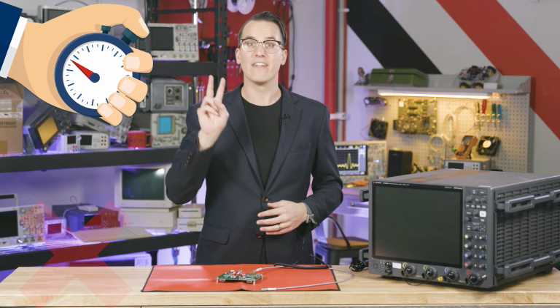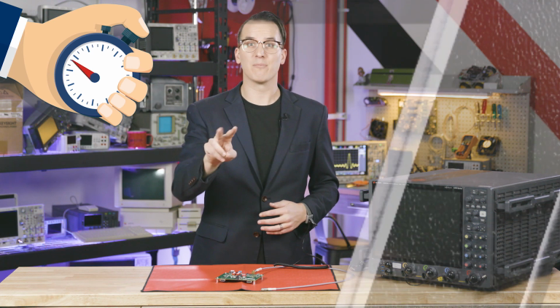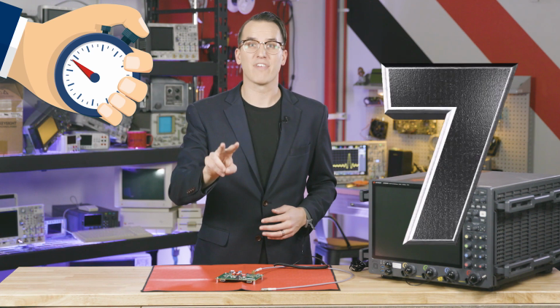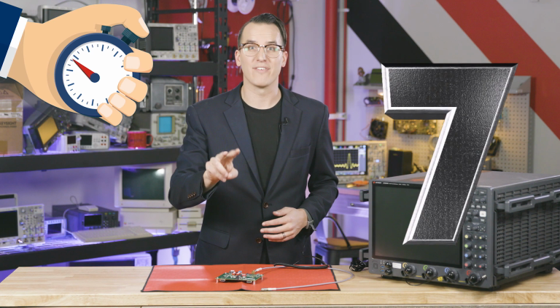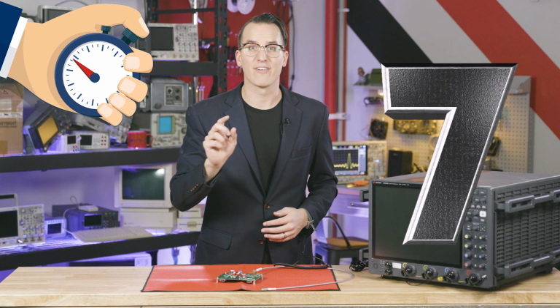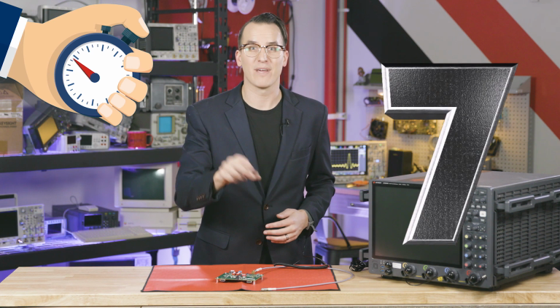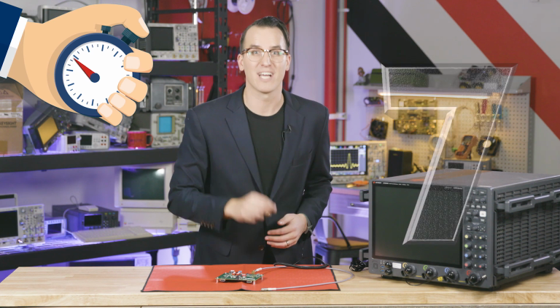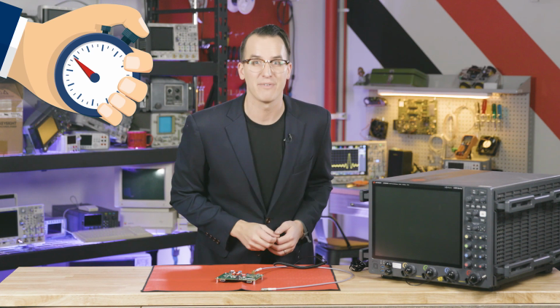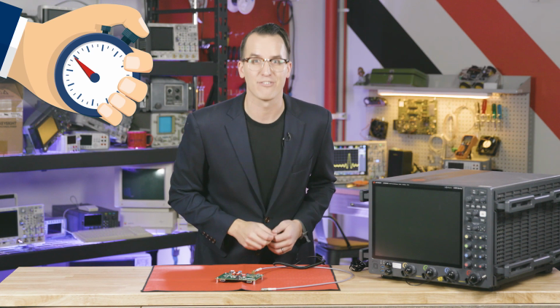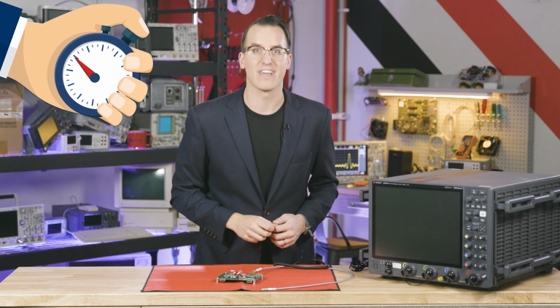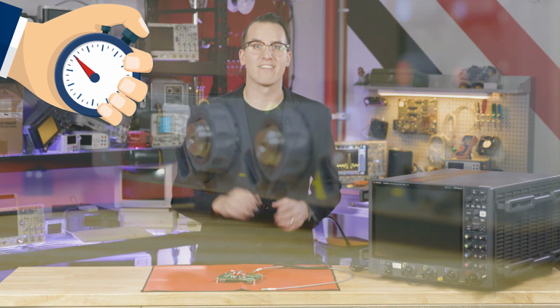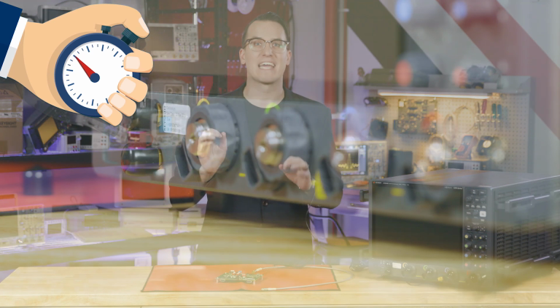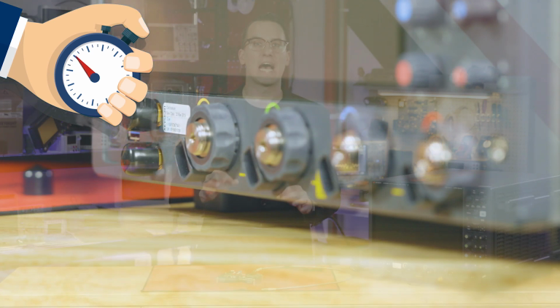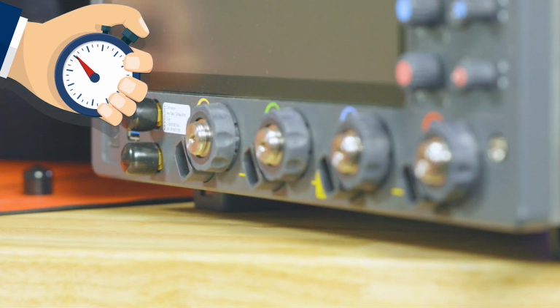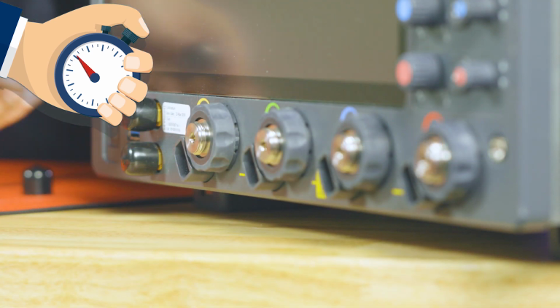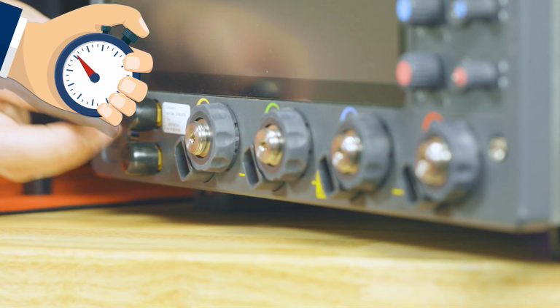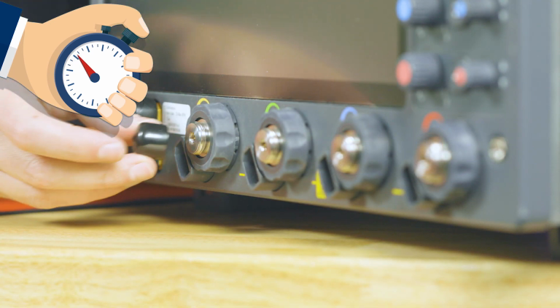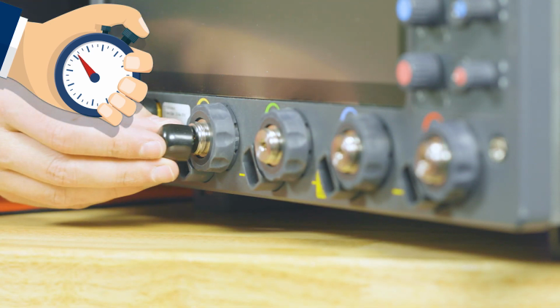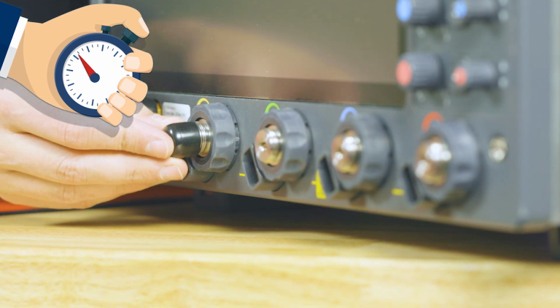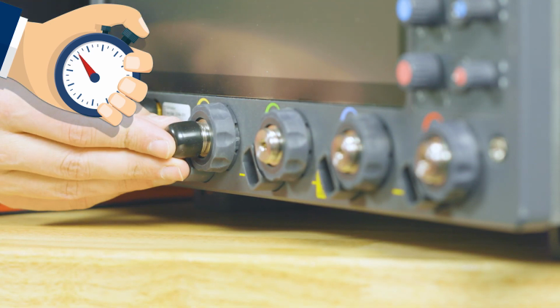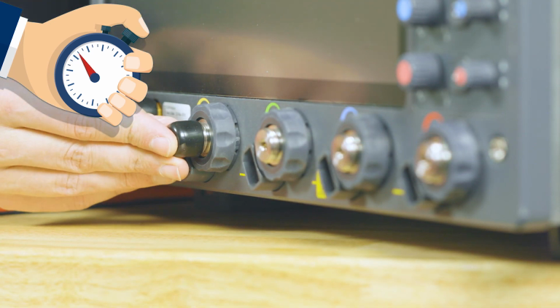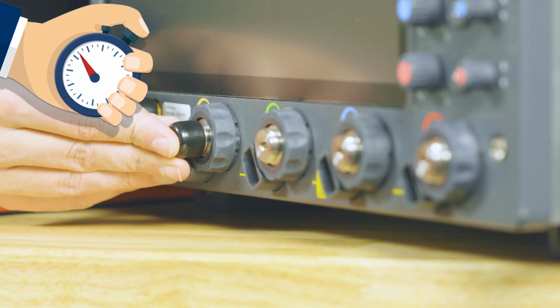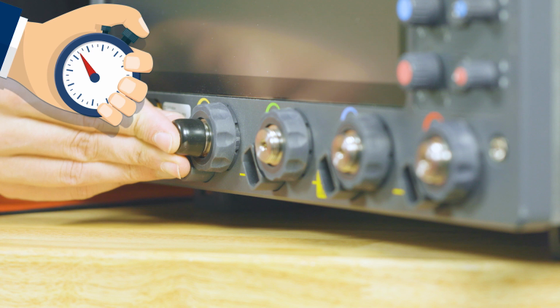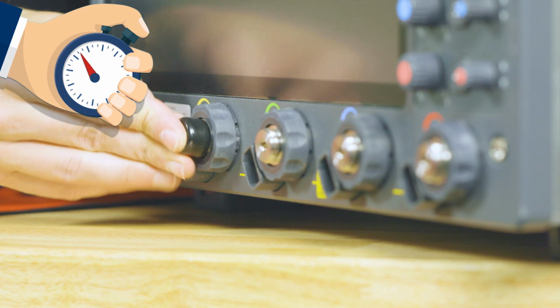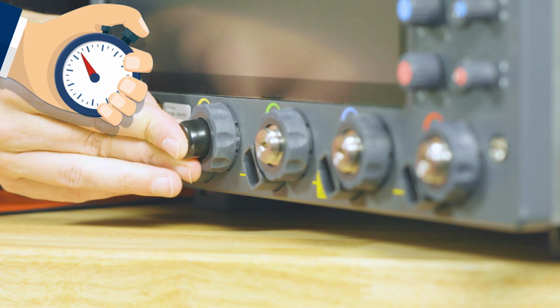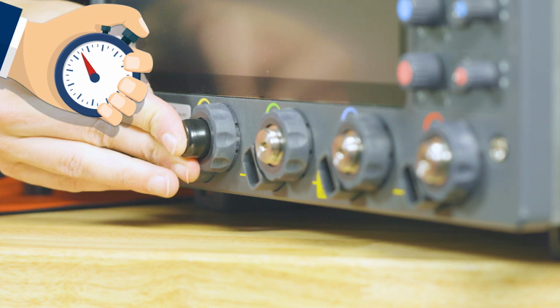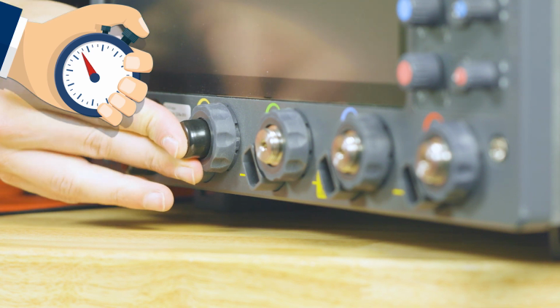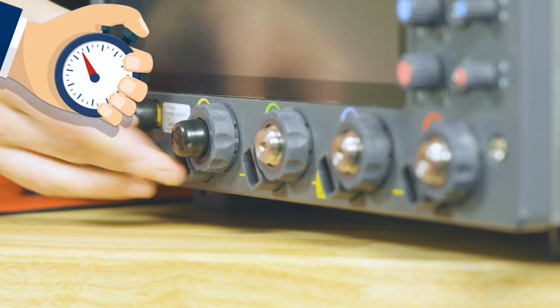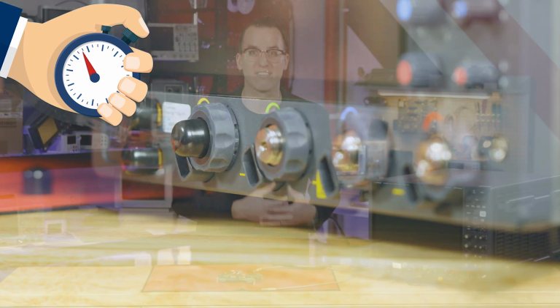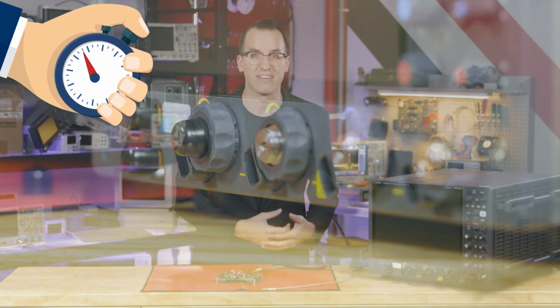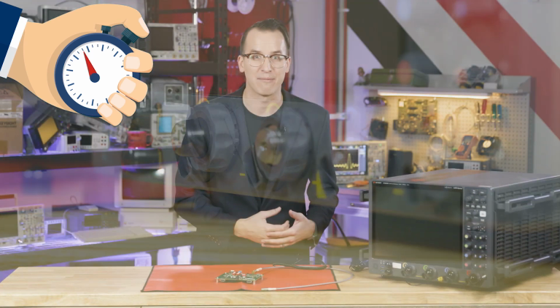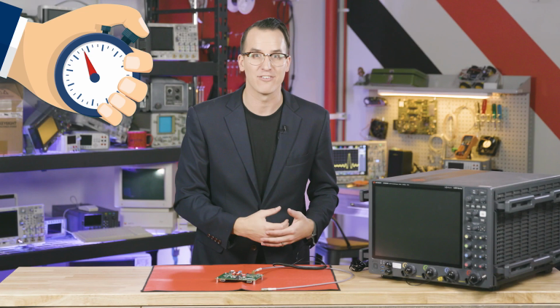And number seven — because we have a couple extra seconds — cap your unused equipment inputs to avoid accidental ESD damage.